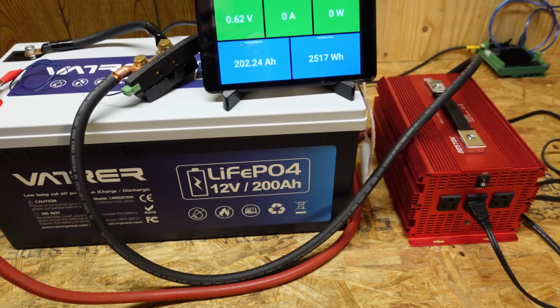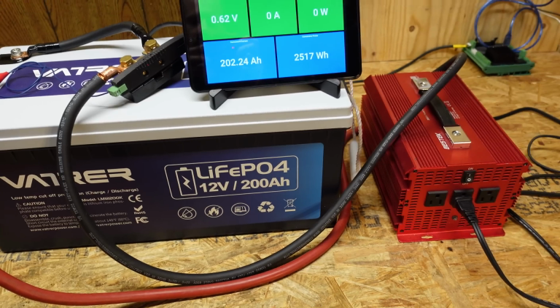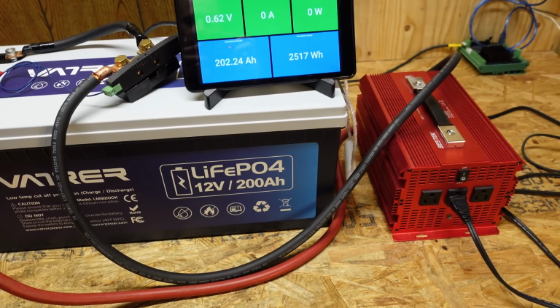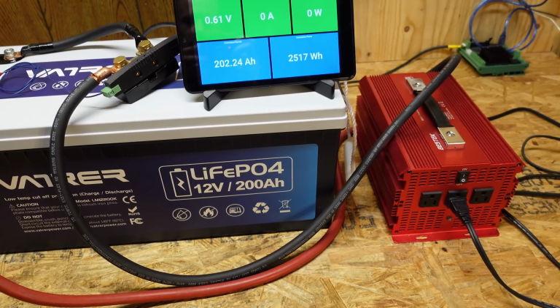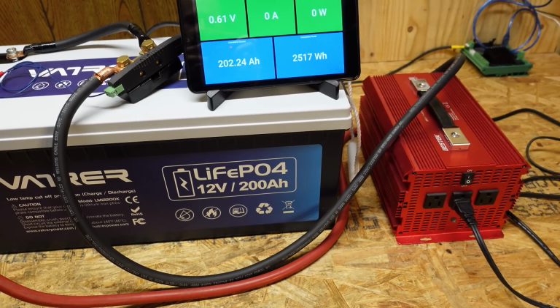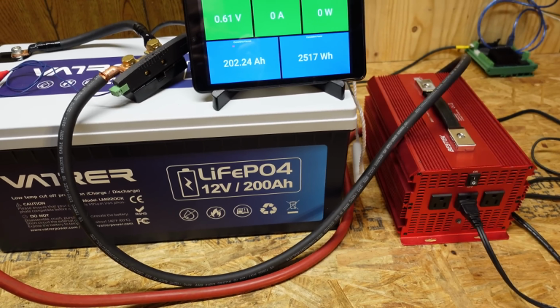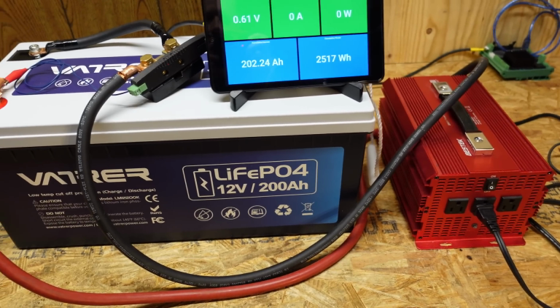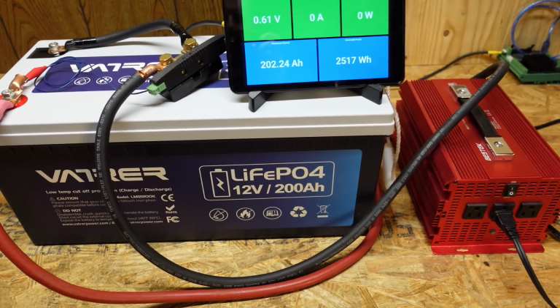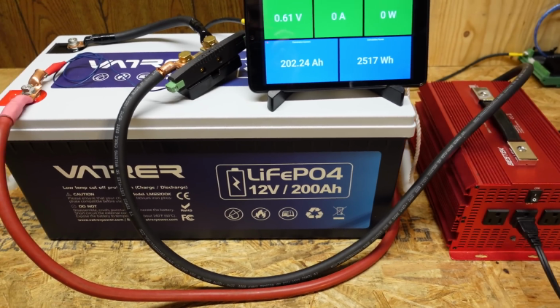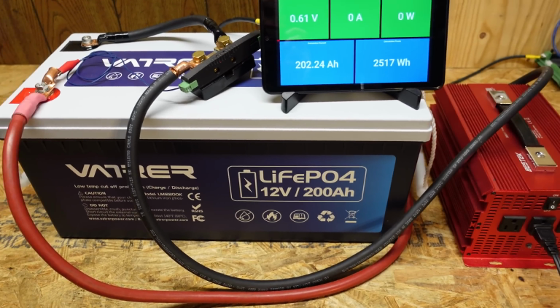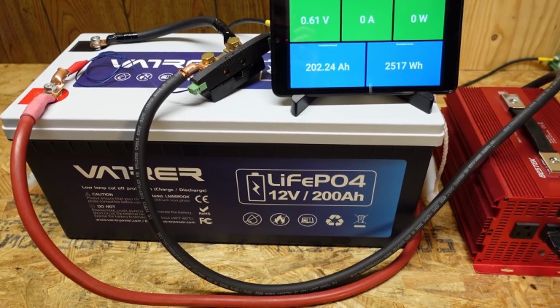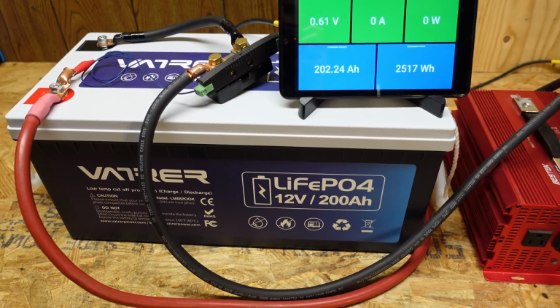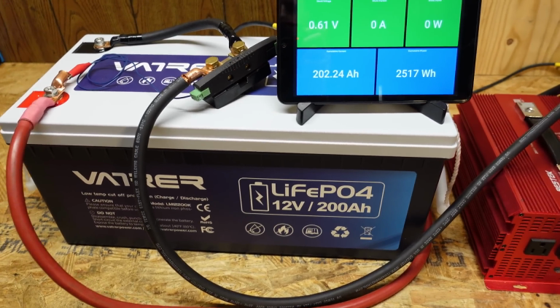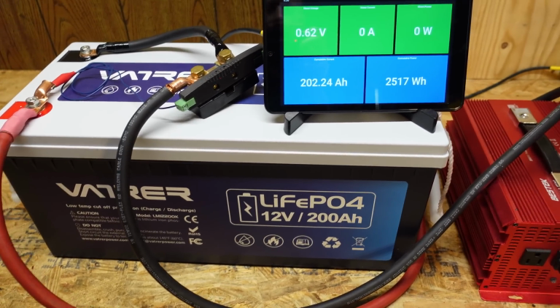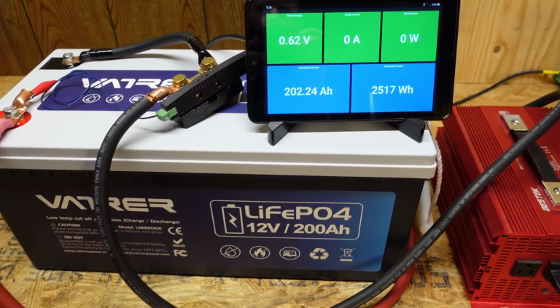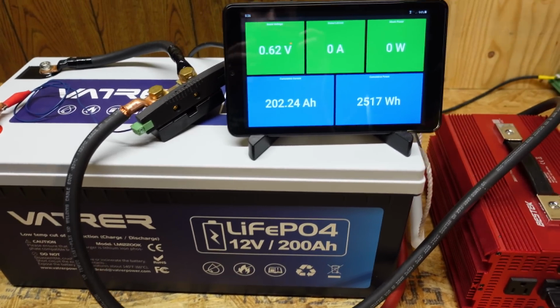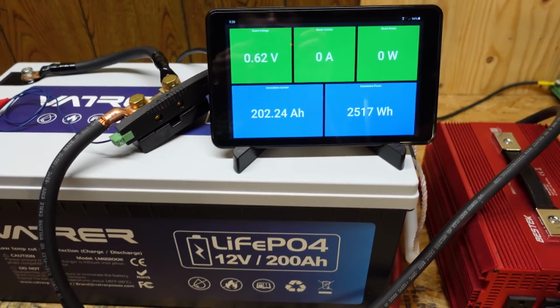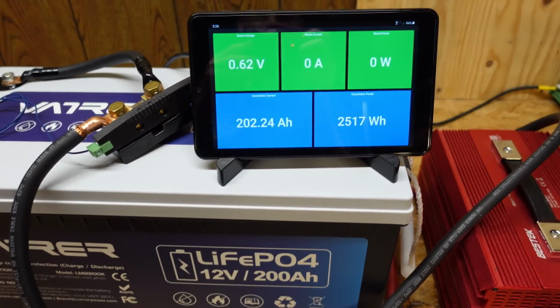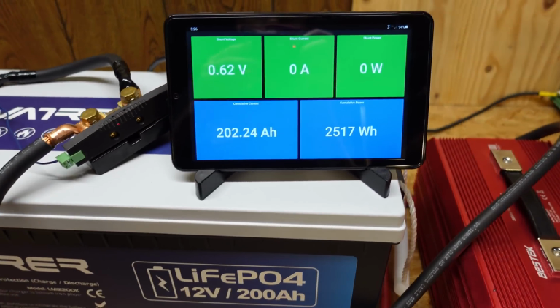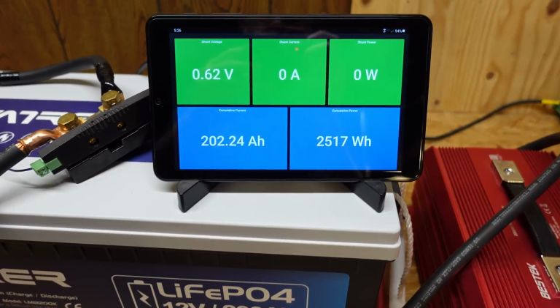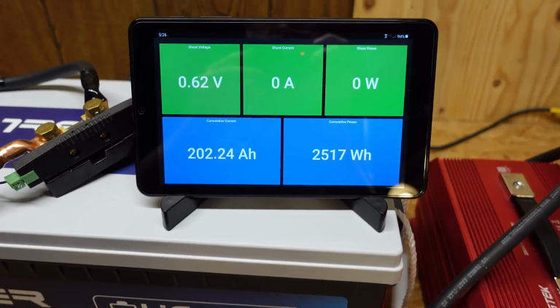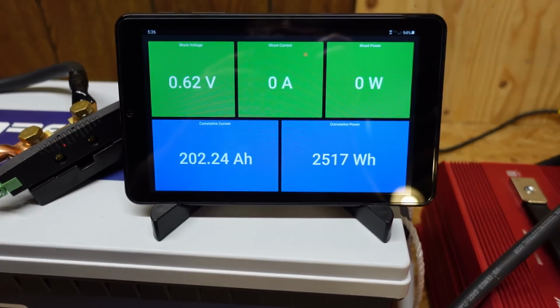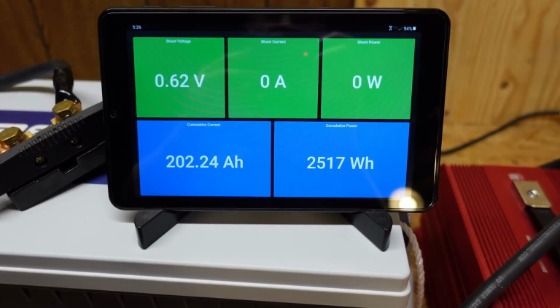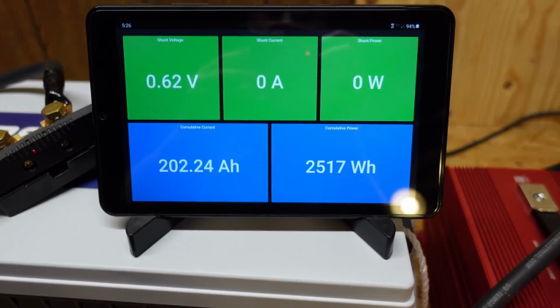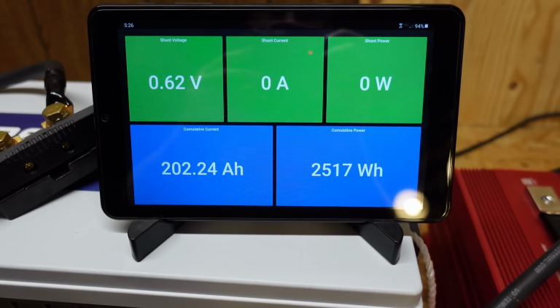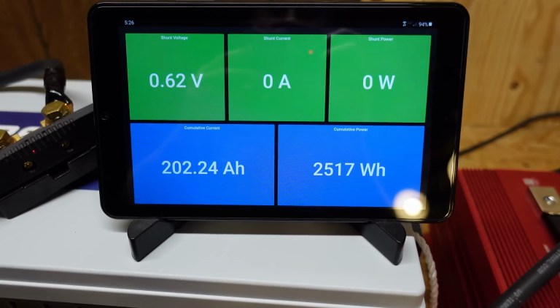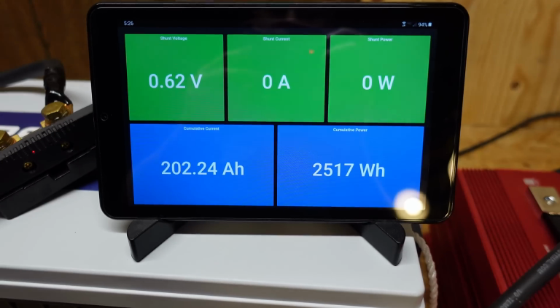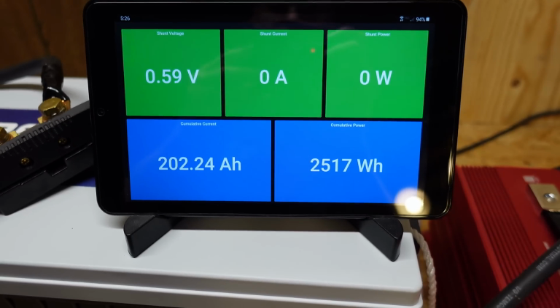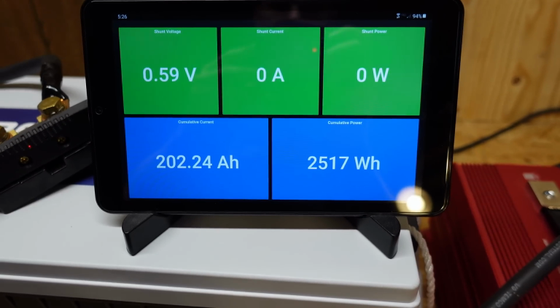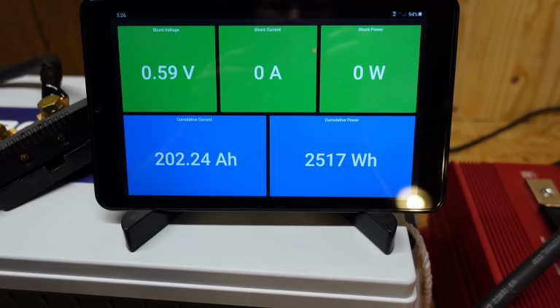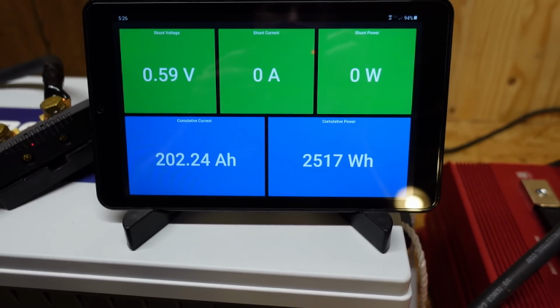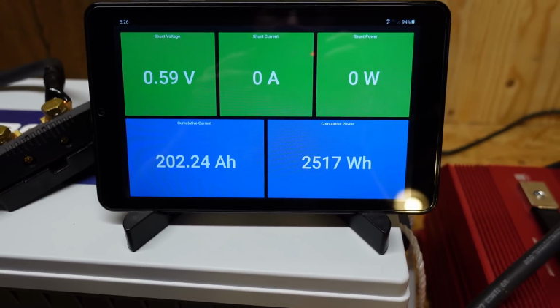Our test has concluded. The BMS and the battery shut down and our final capacity is 202 amp hours.